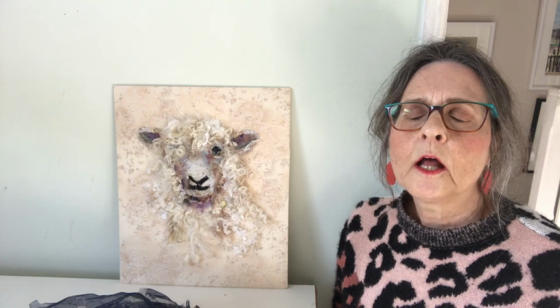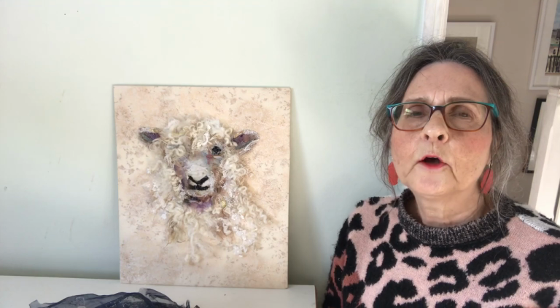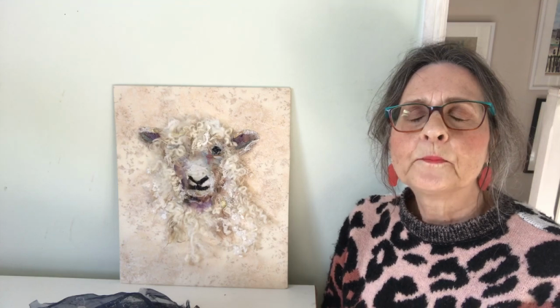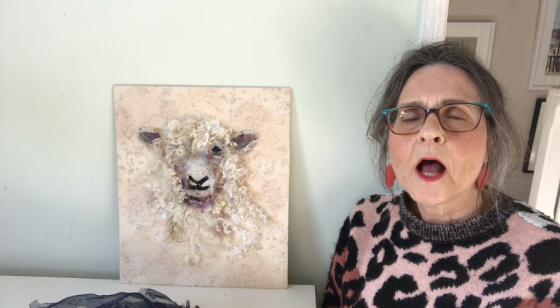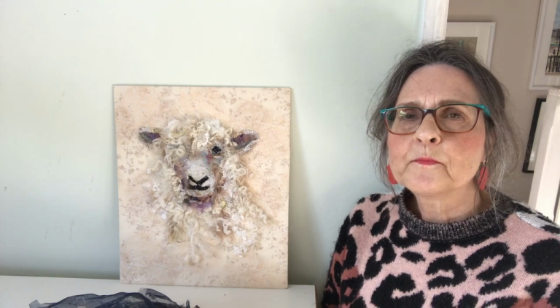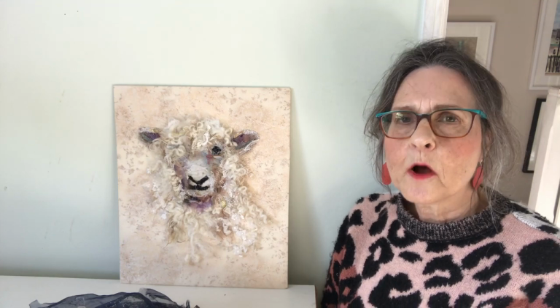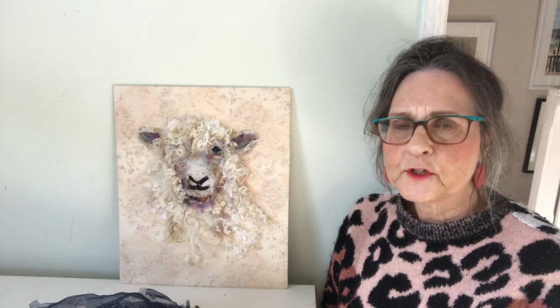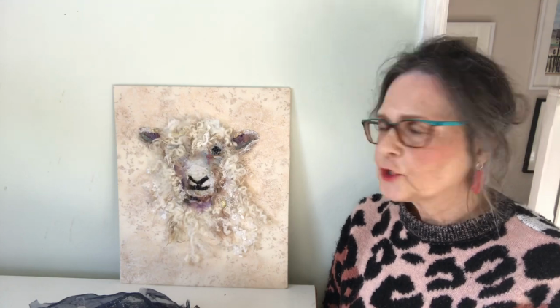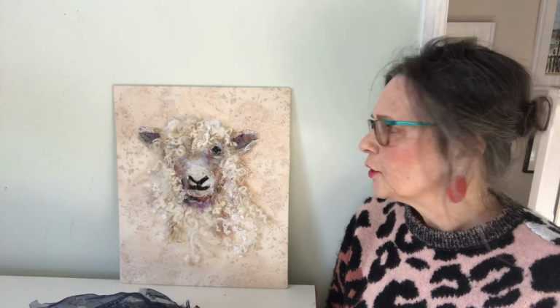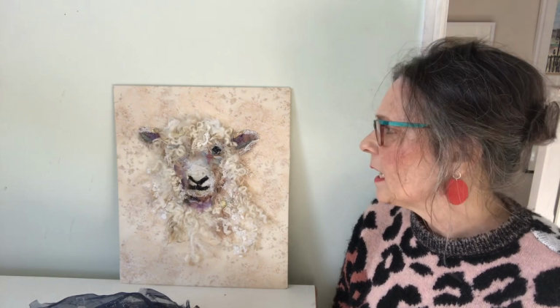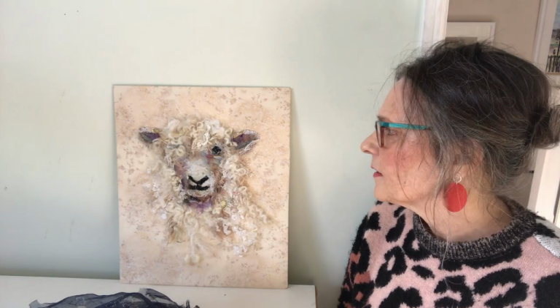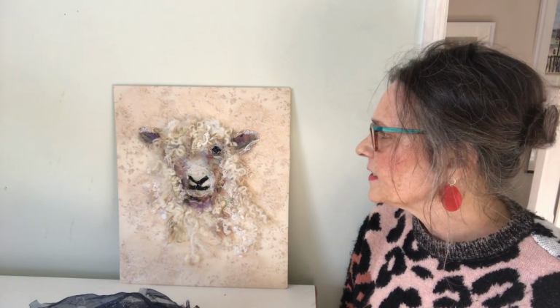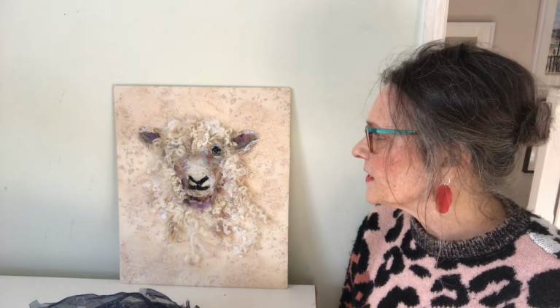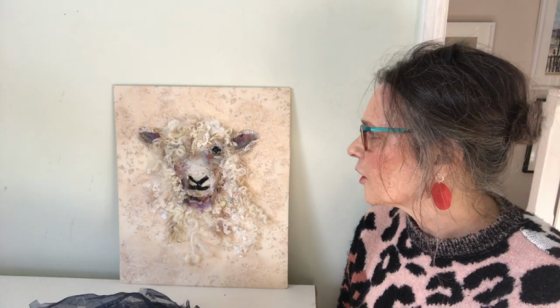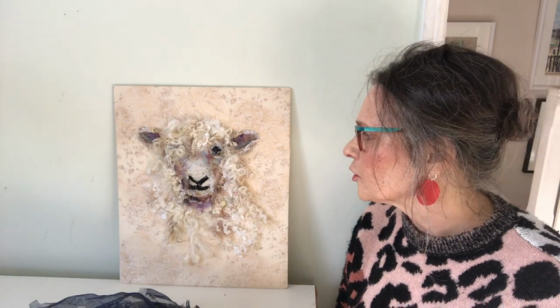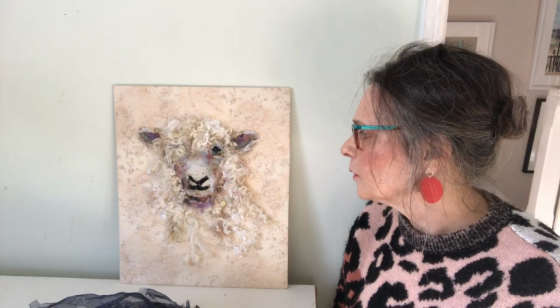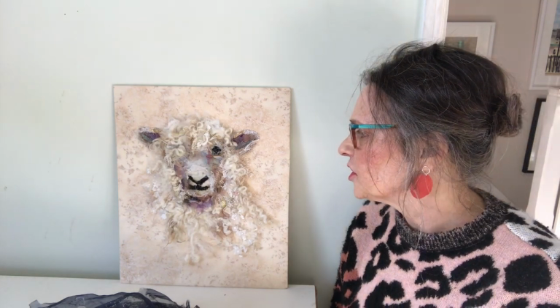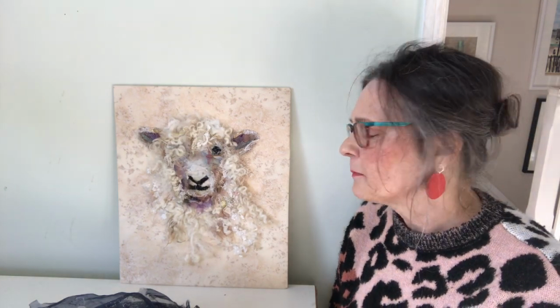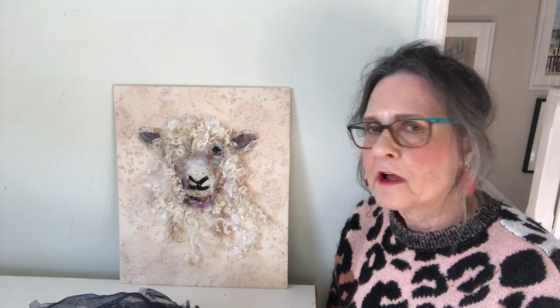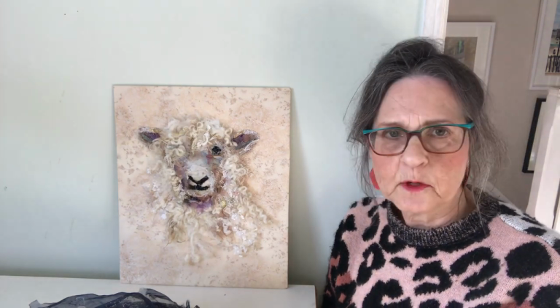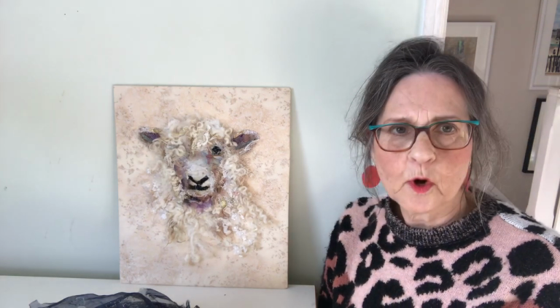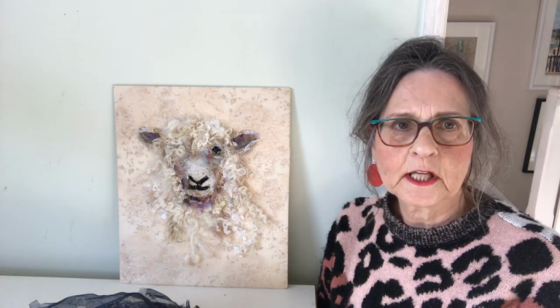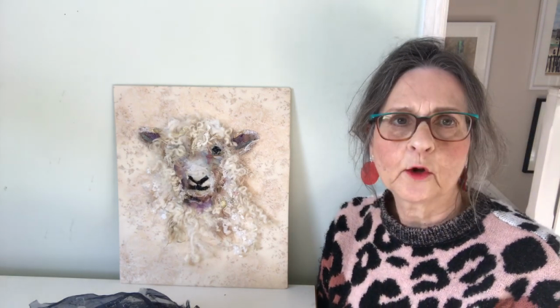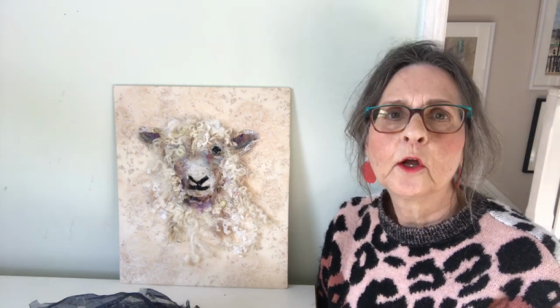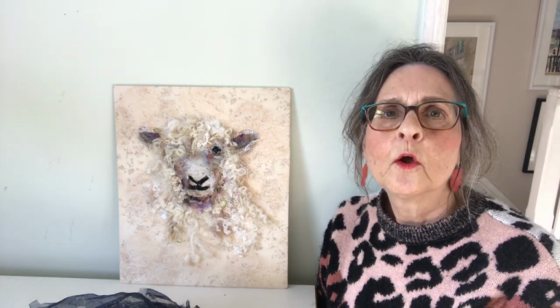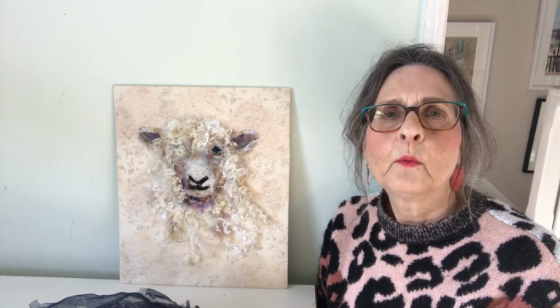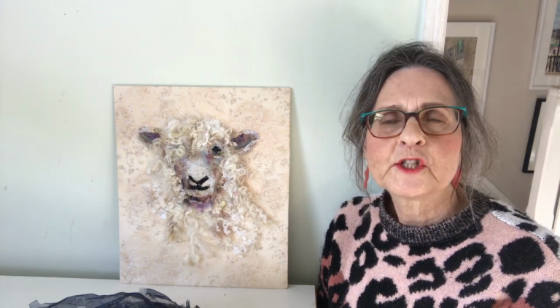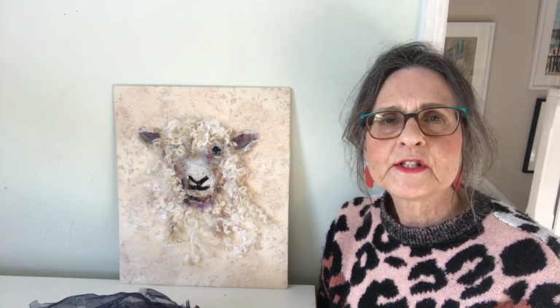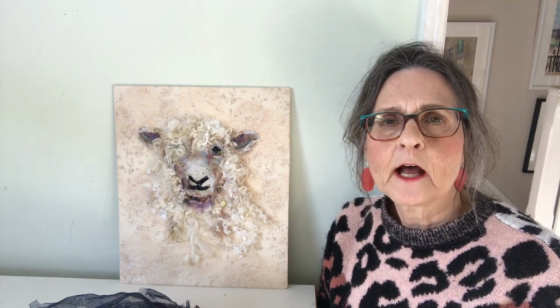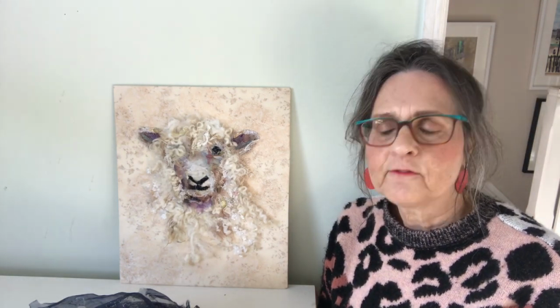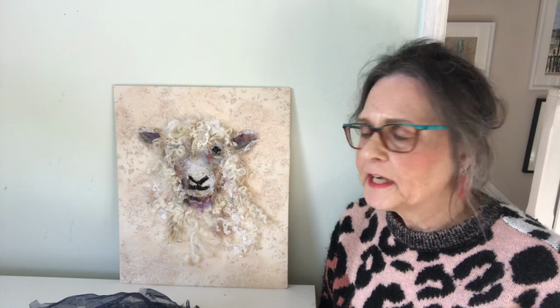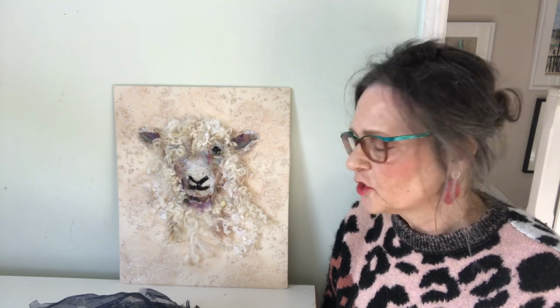Hello, I'm Barbara Shaw and this is the Cotswold Sheep I've been working on, which is now finished.